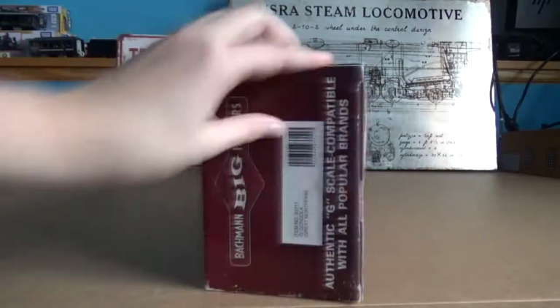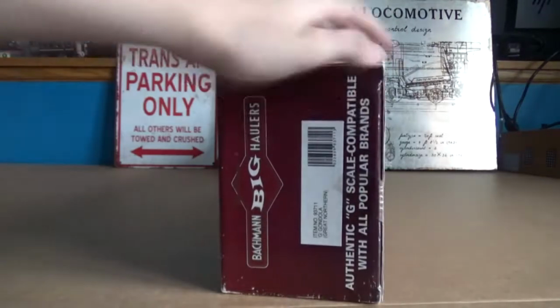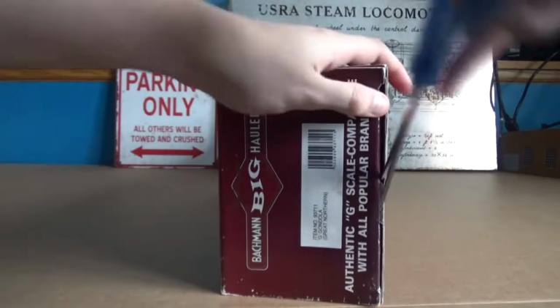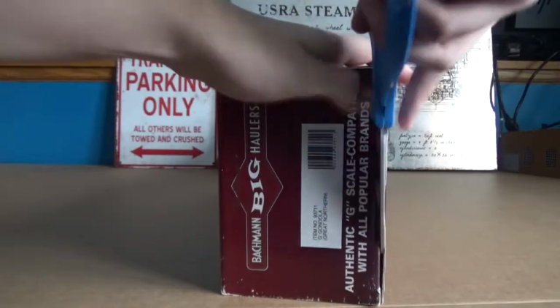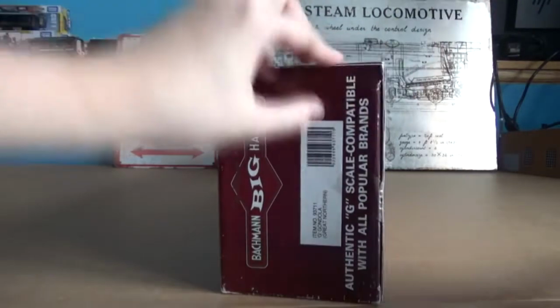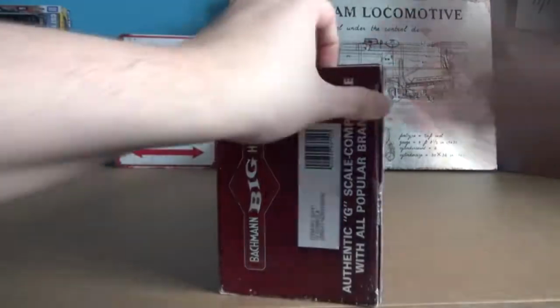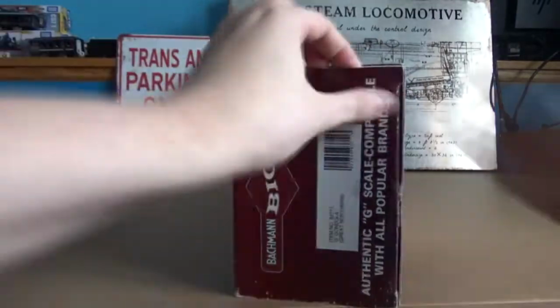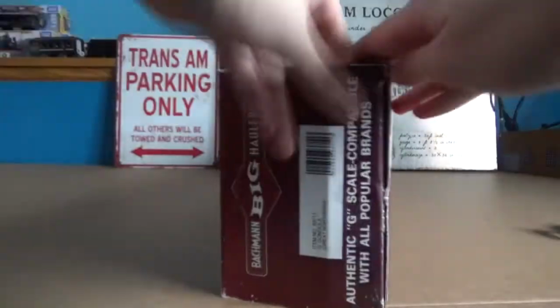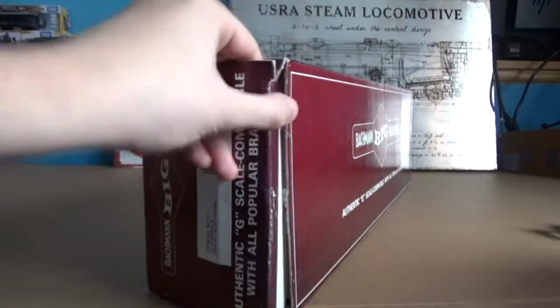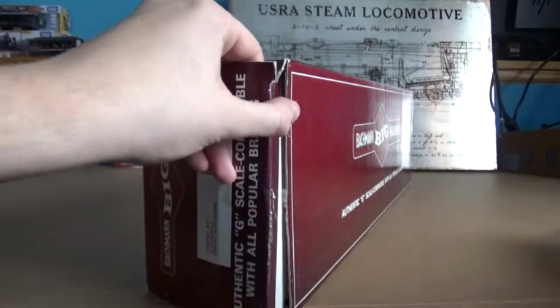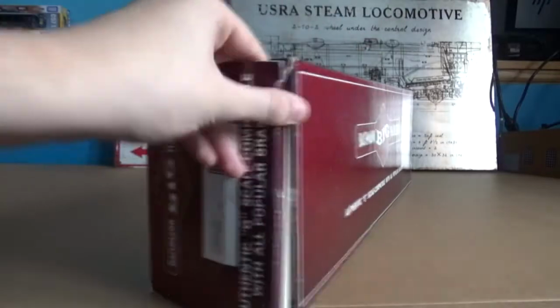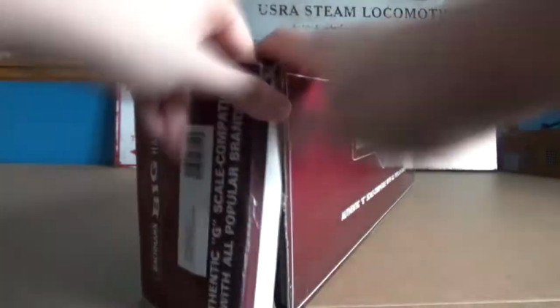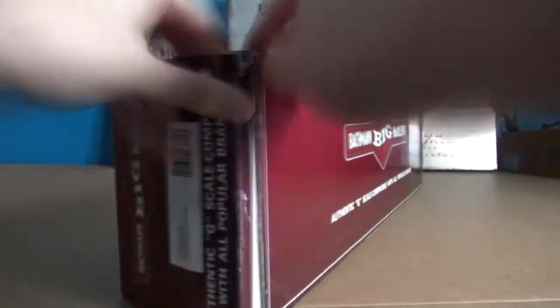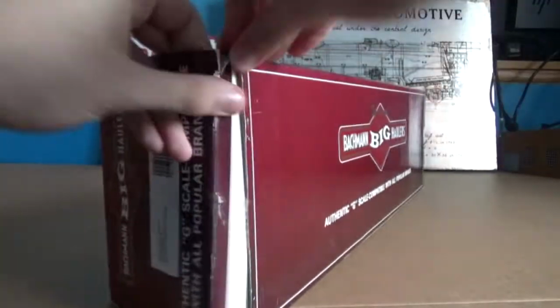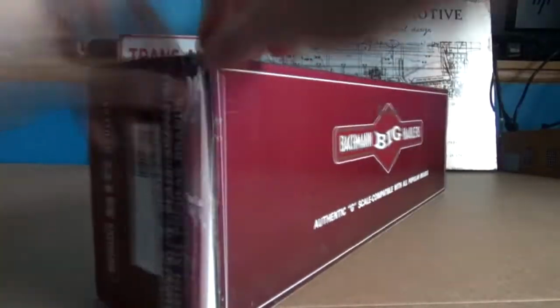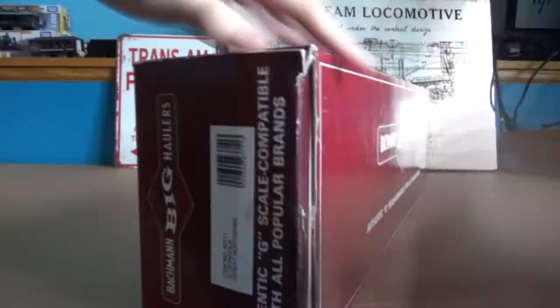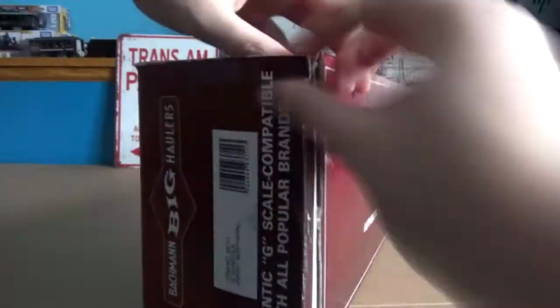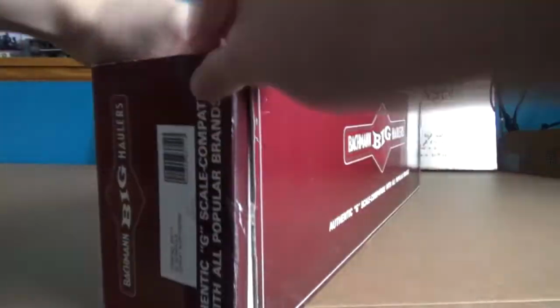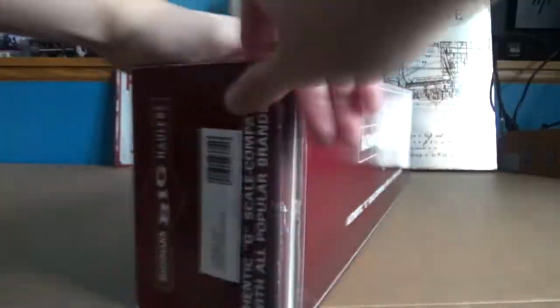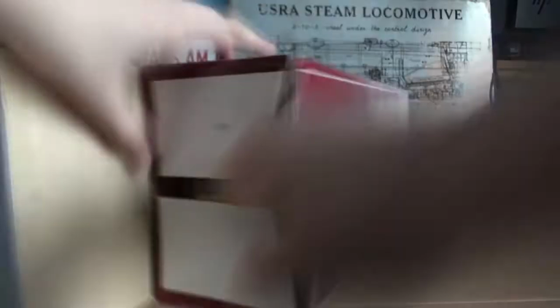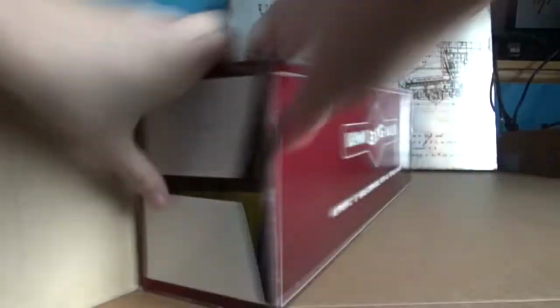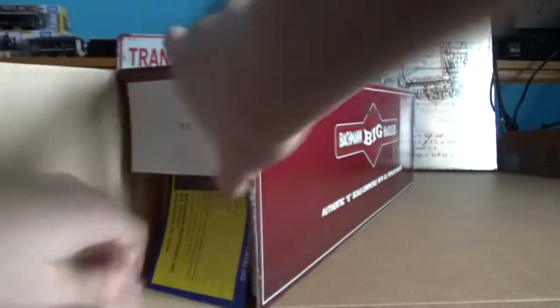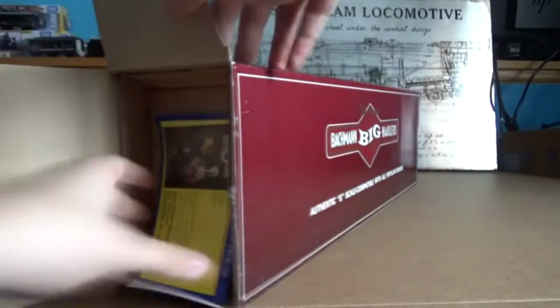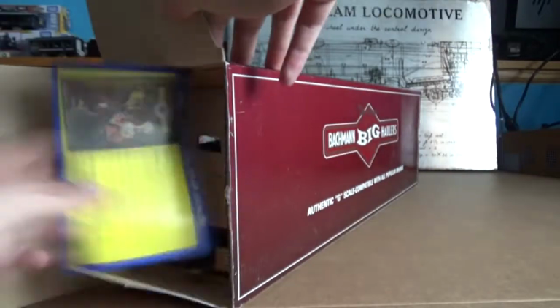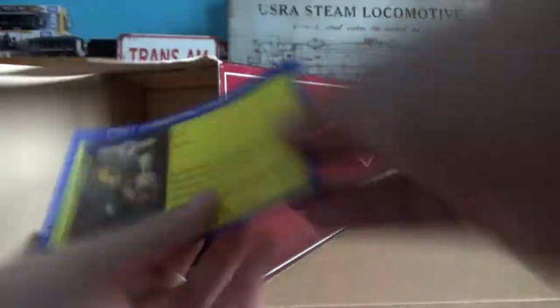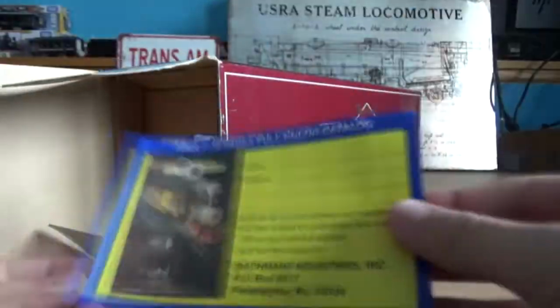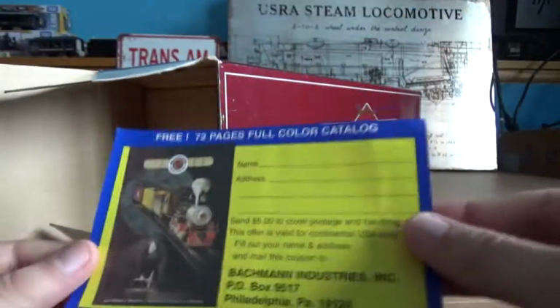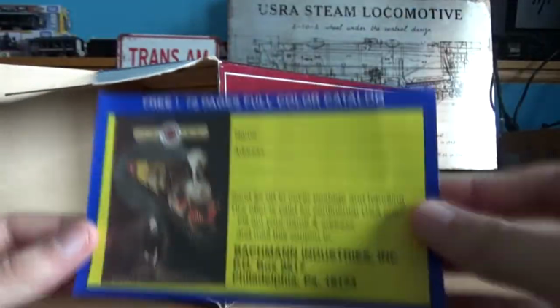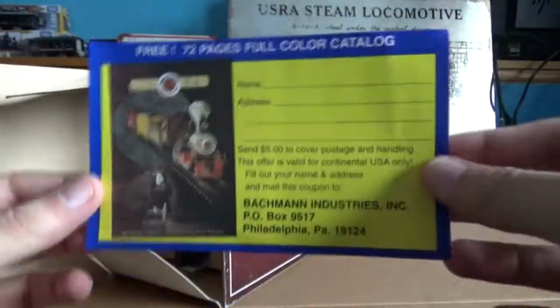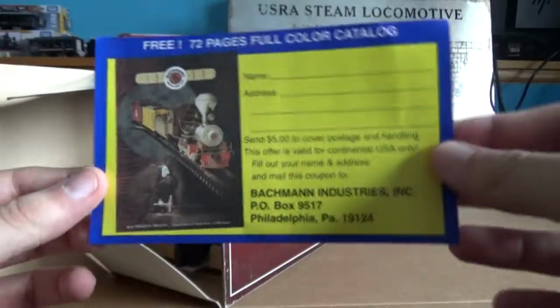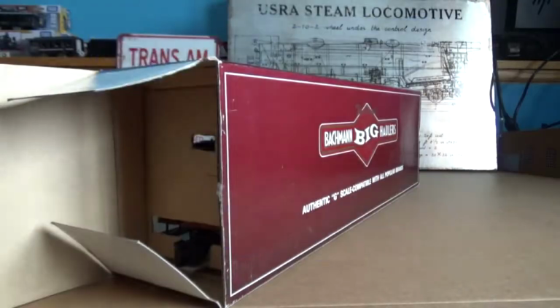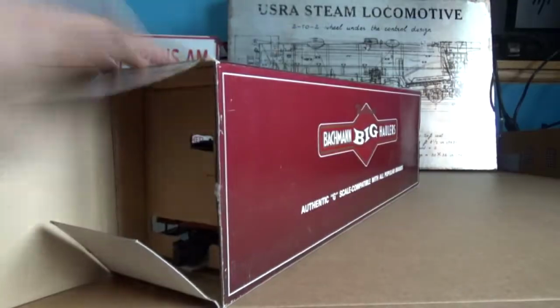This is actually my first brand new Bachman car, and really the only way to tell if a car's new sealed or not is this little bit of tape on the side.